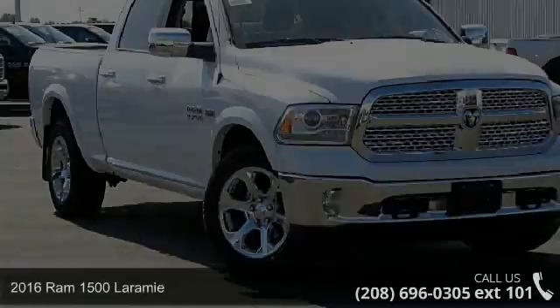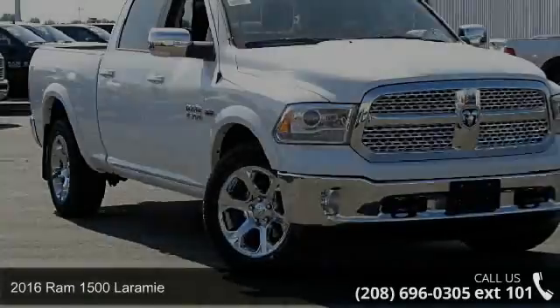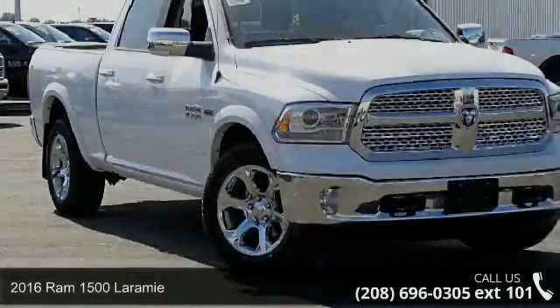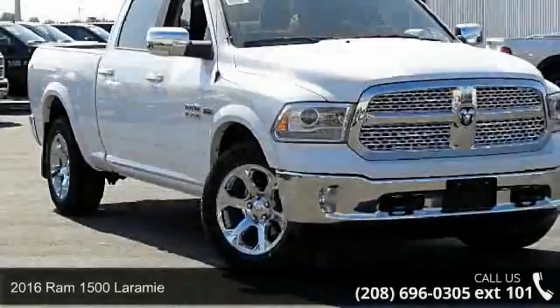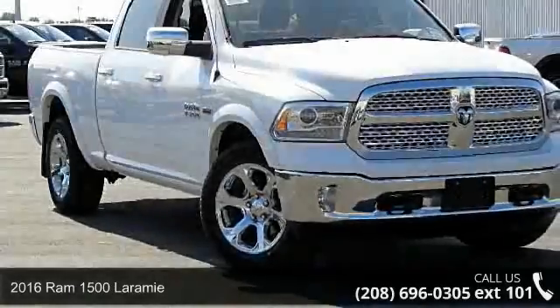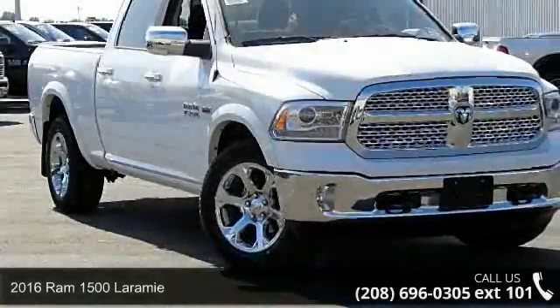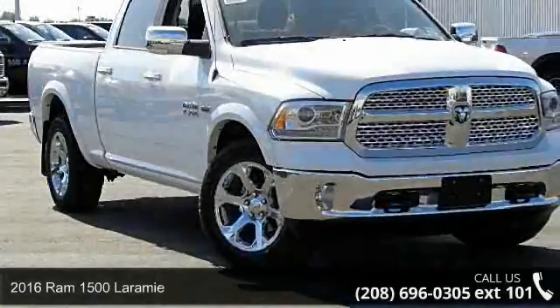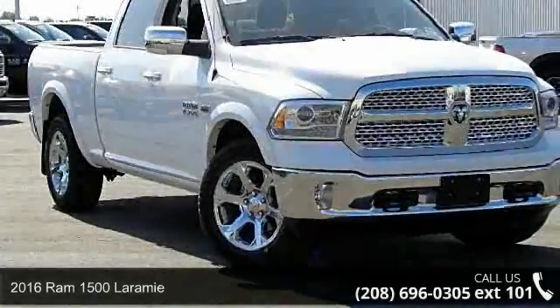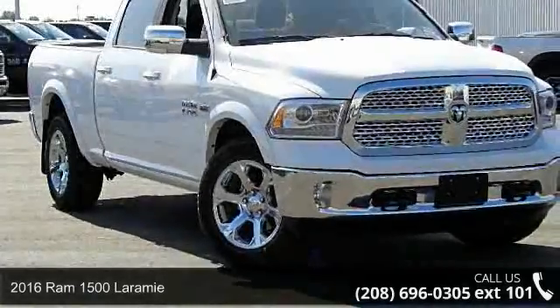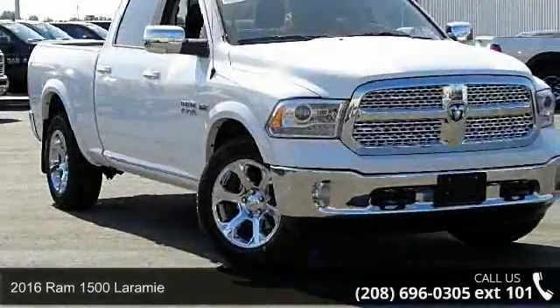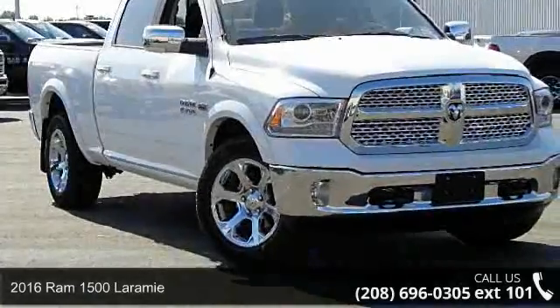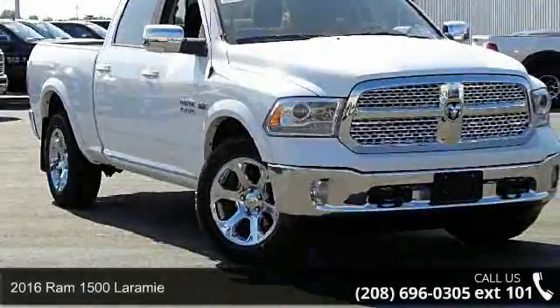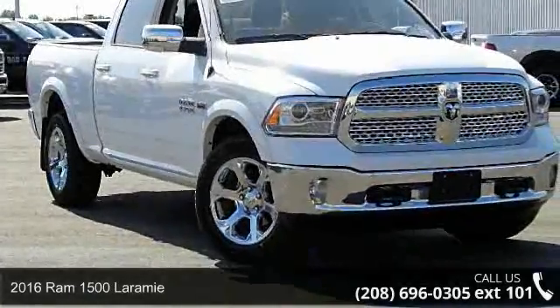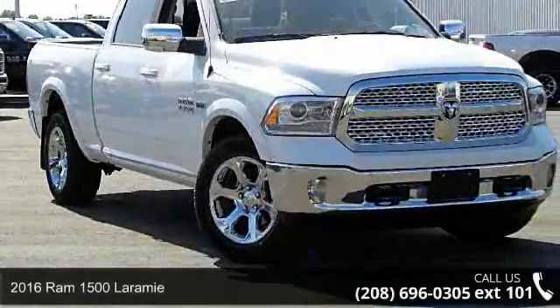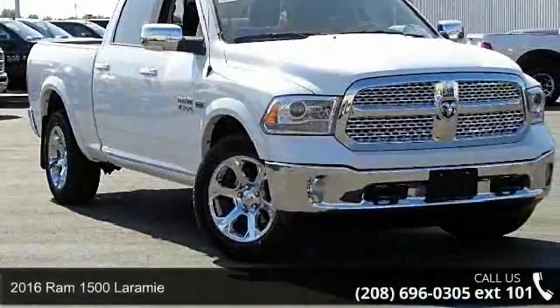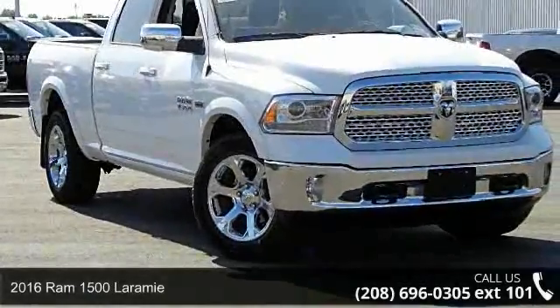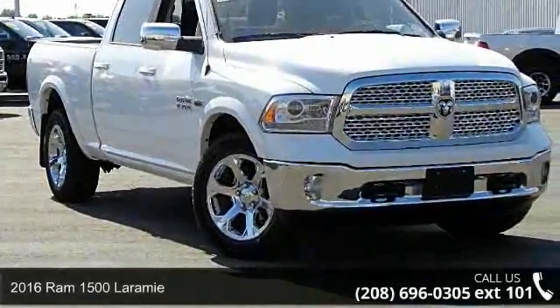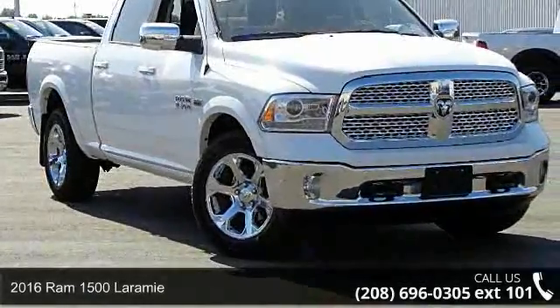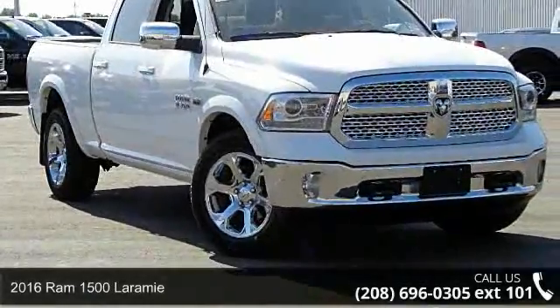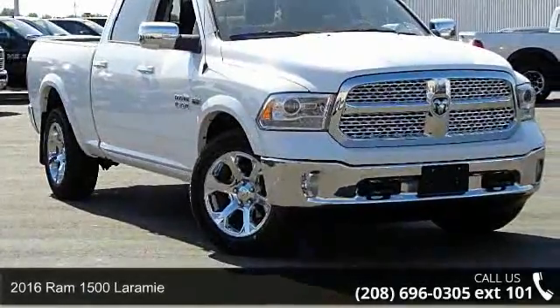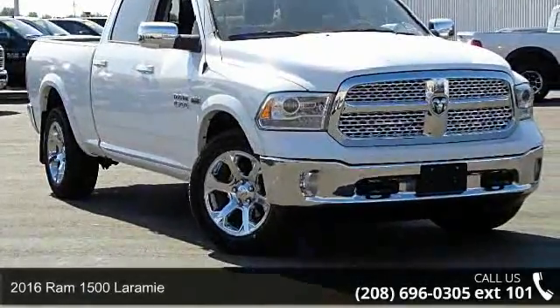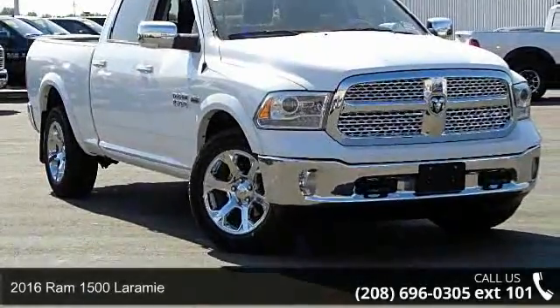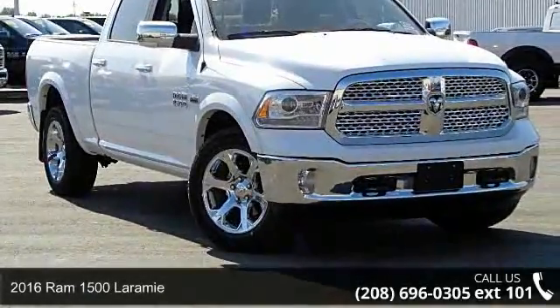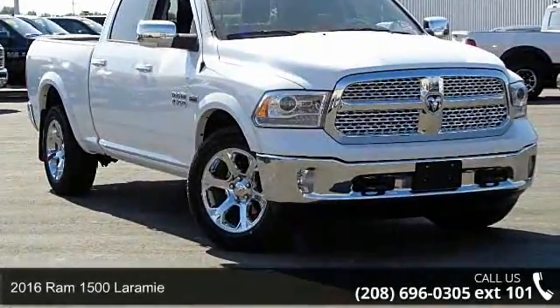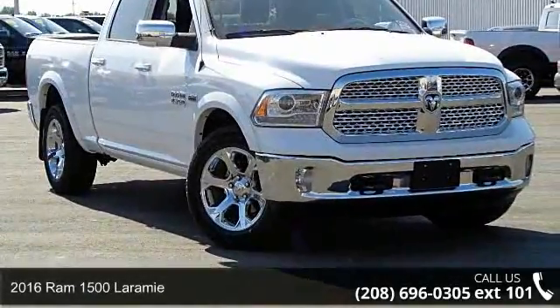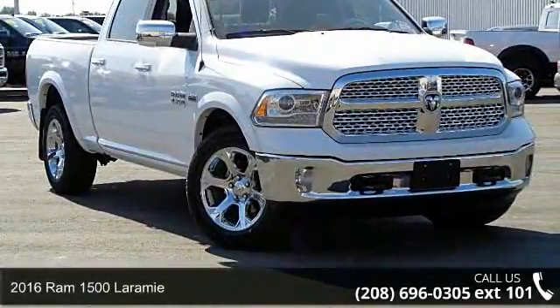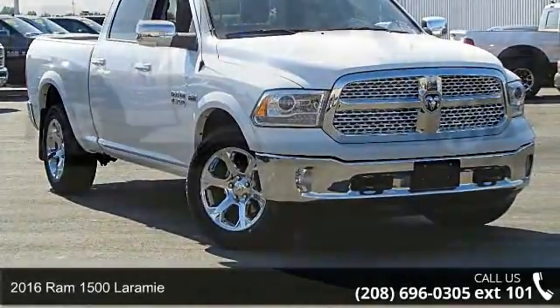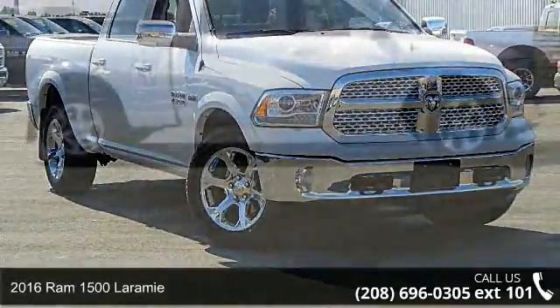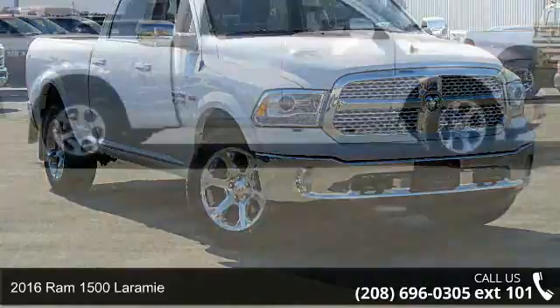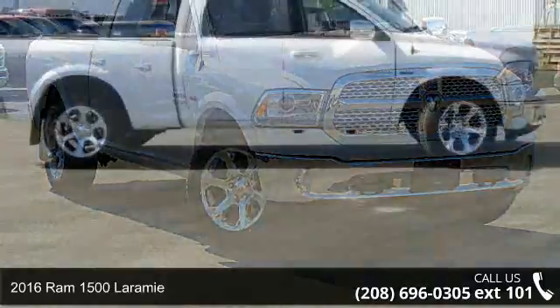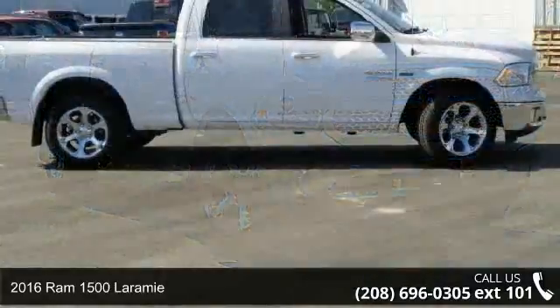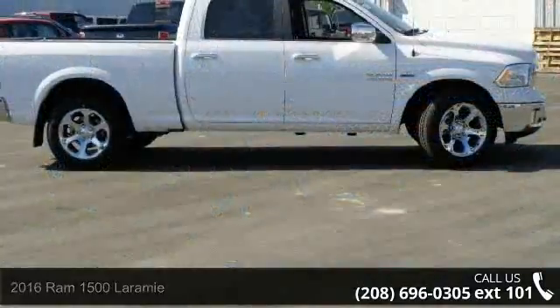Welcome to the 2016 RAM 1500 Laramie. This may be the set of wheels you've been looking for.